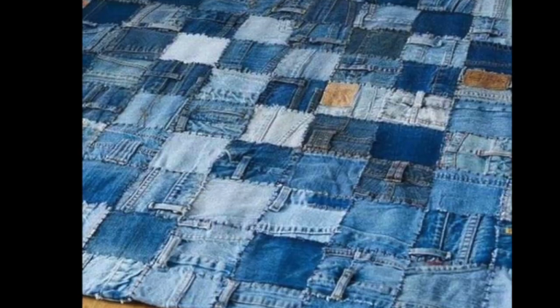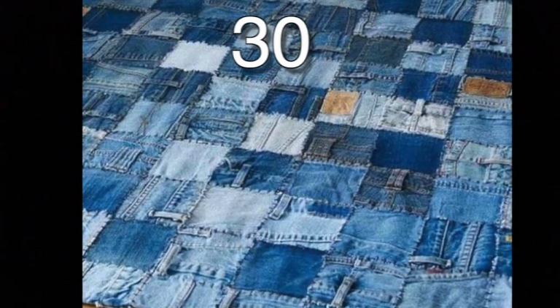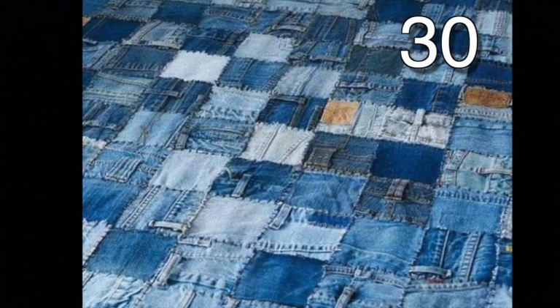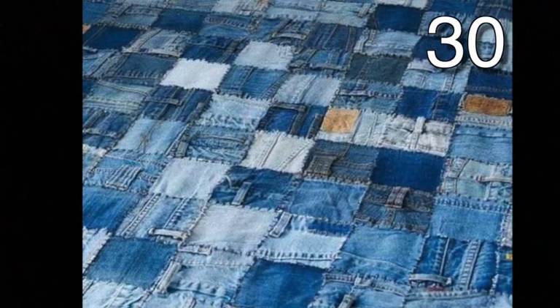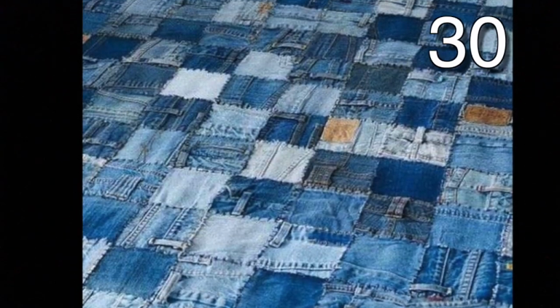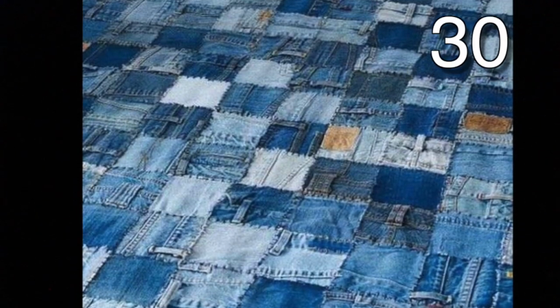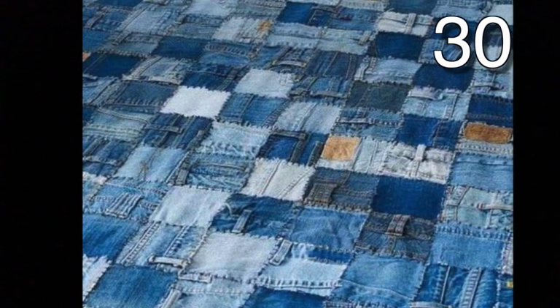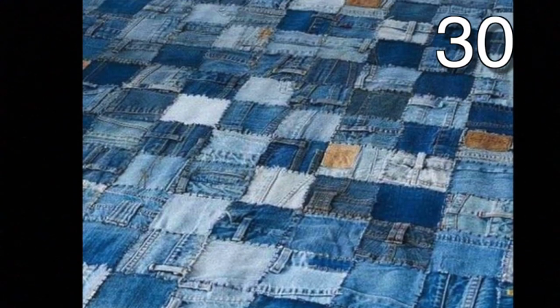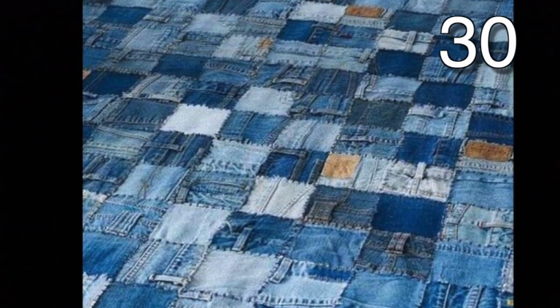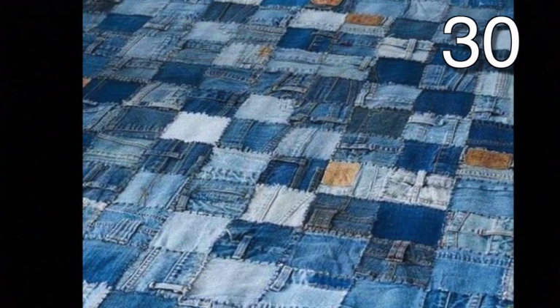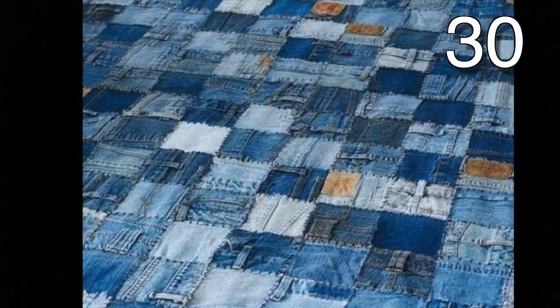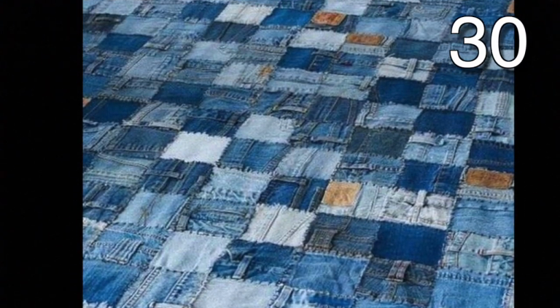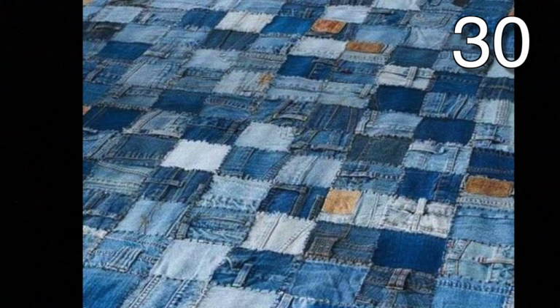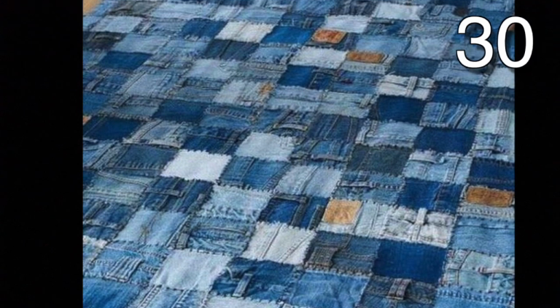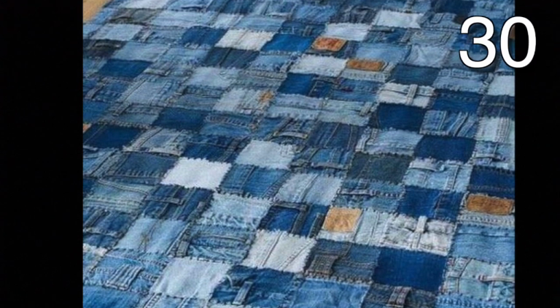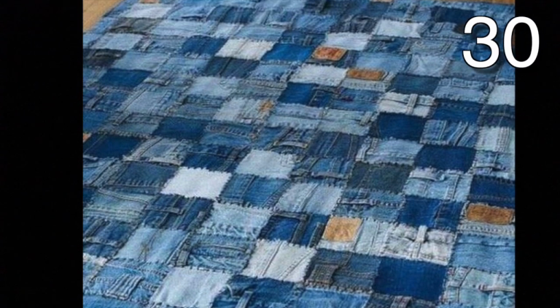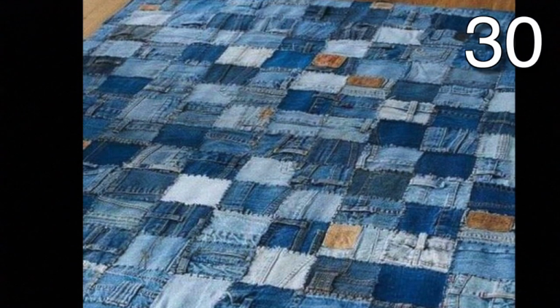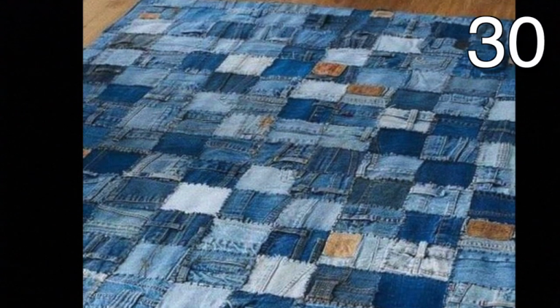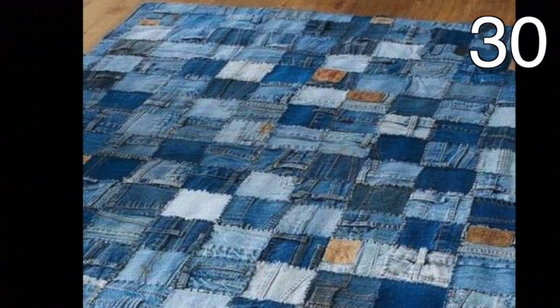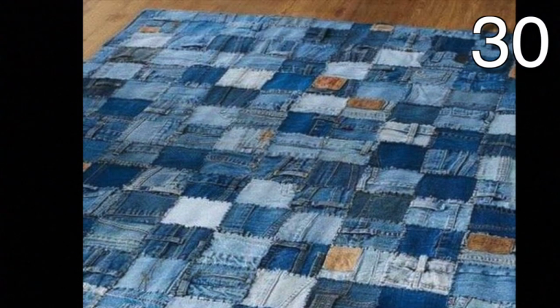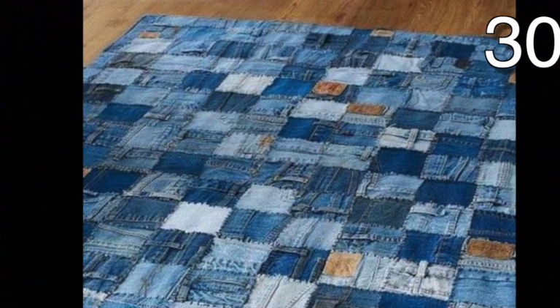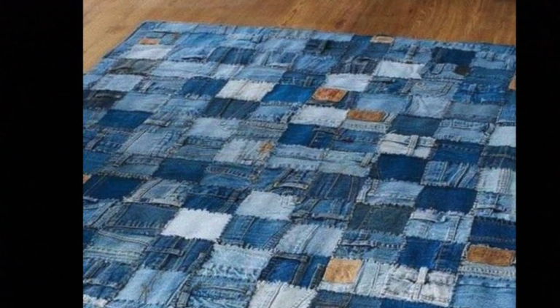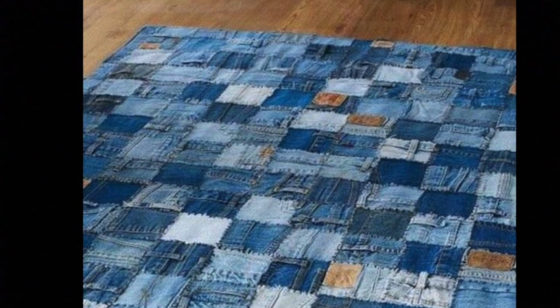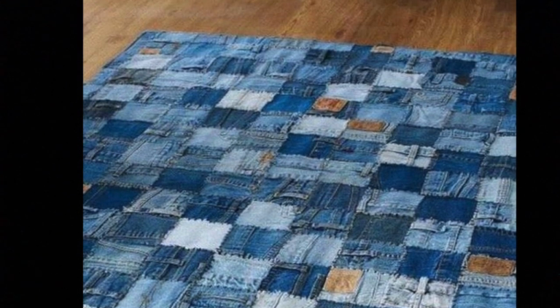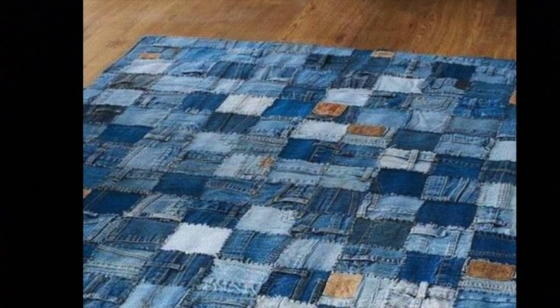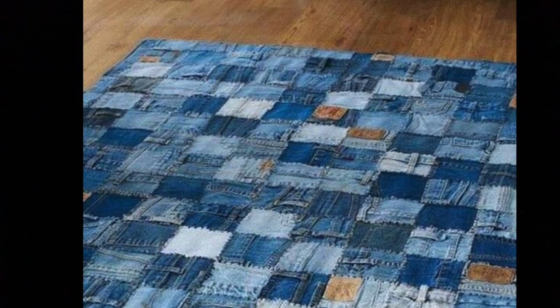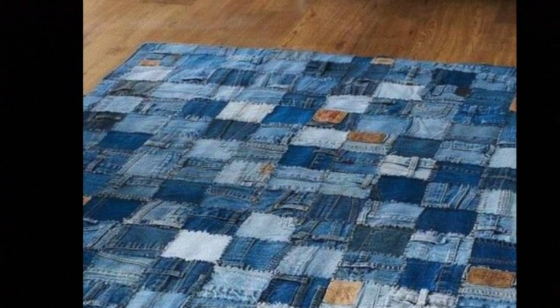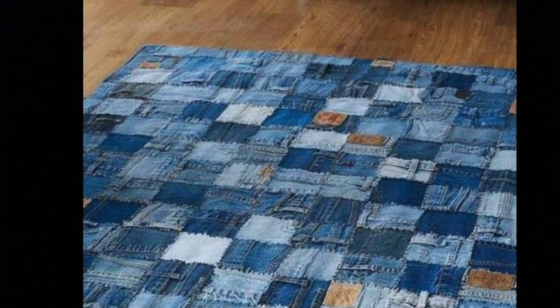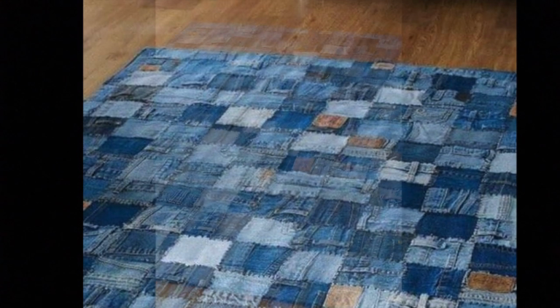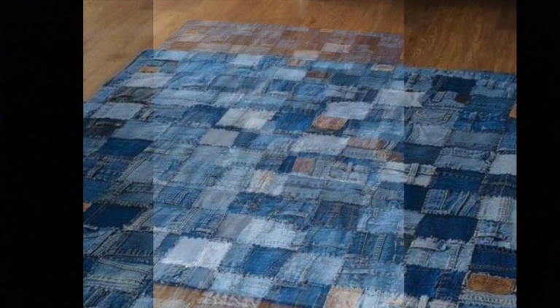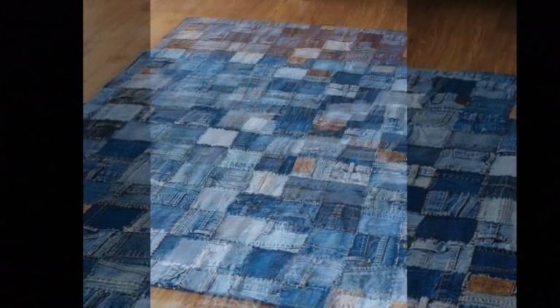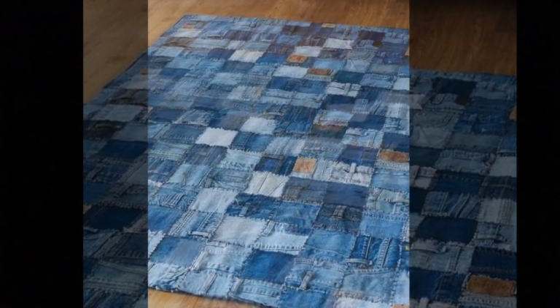Cut up several pieces of old jeans into squares. Sew them together and you have yourself a nice blanket.